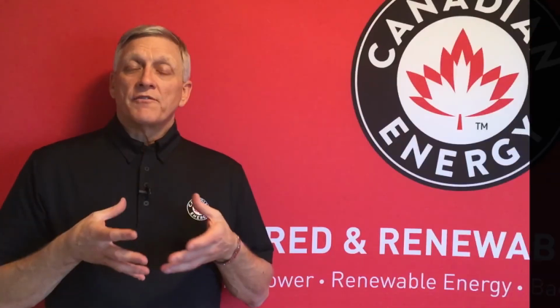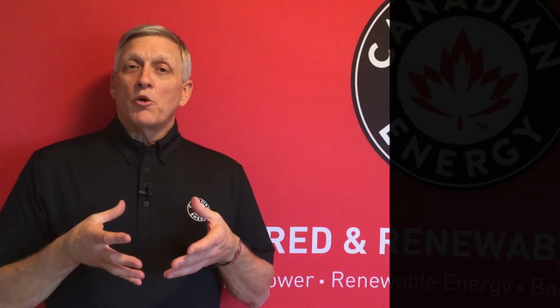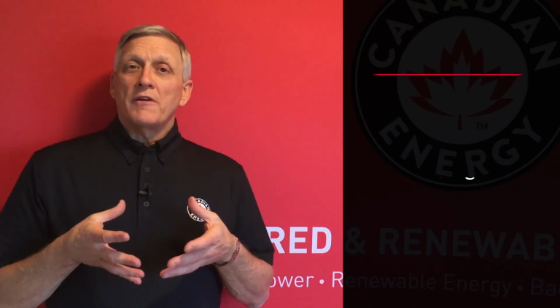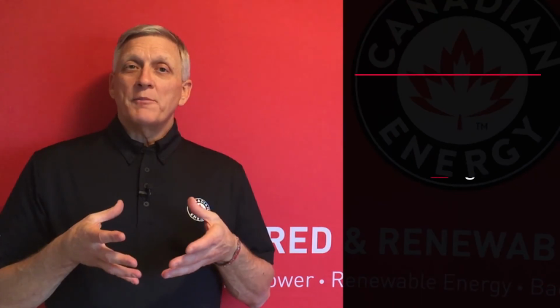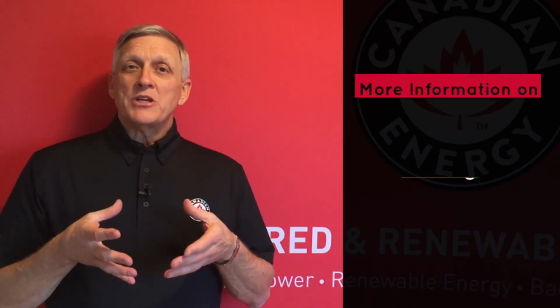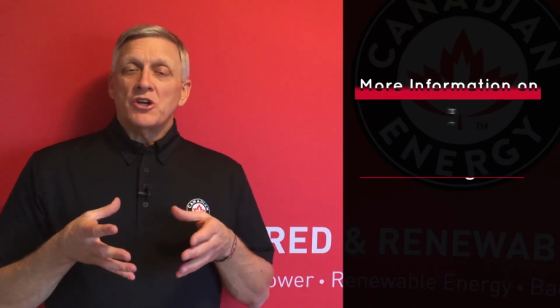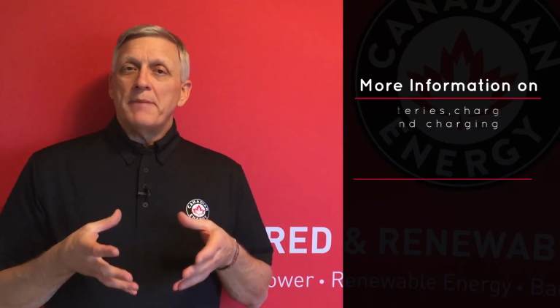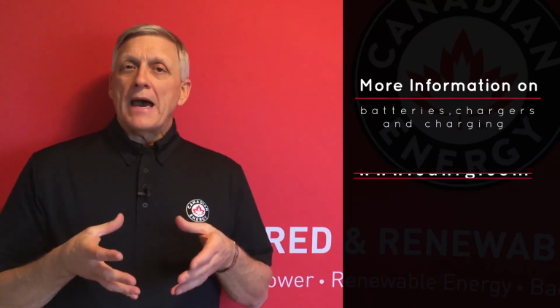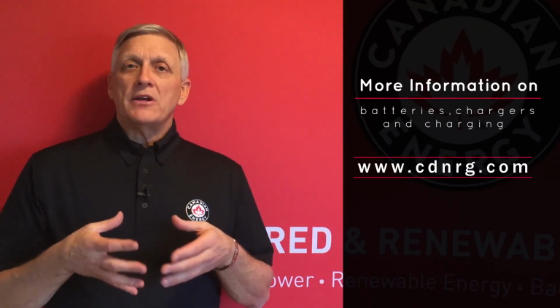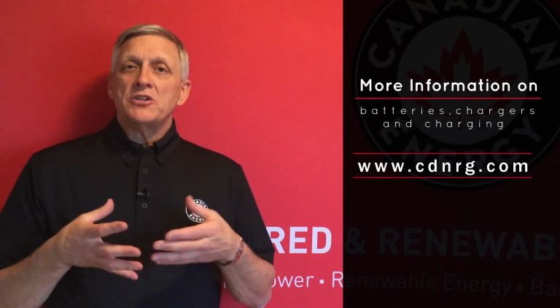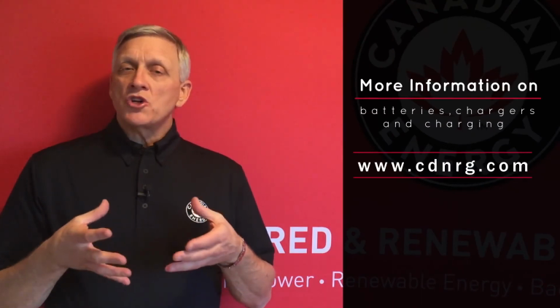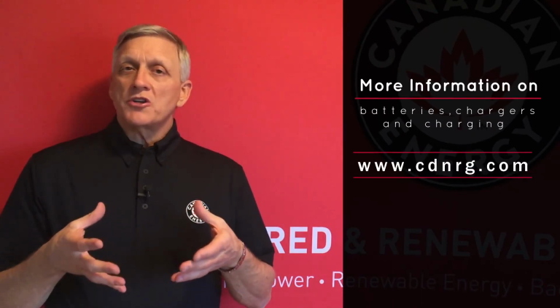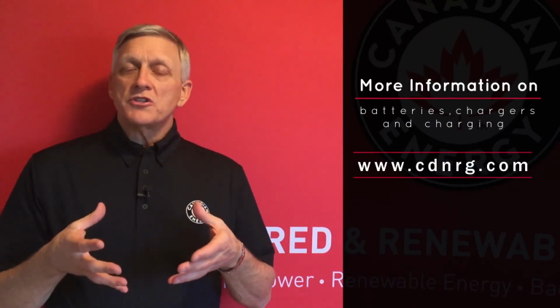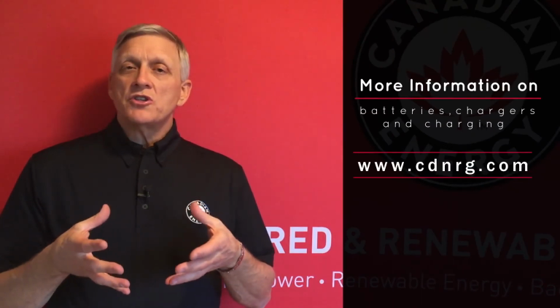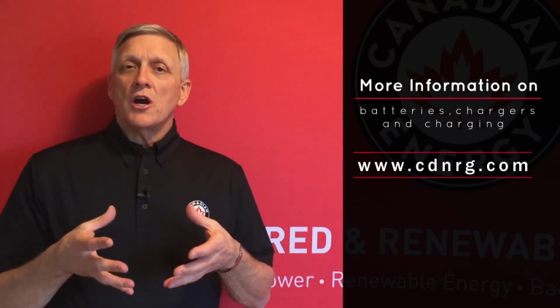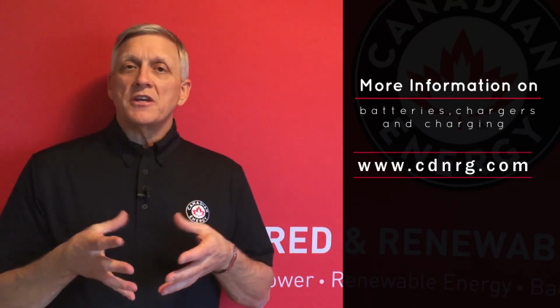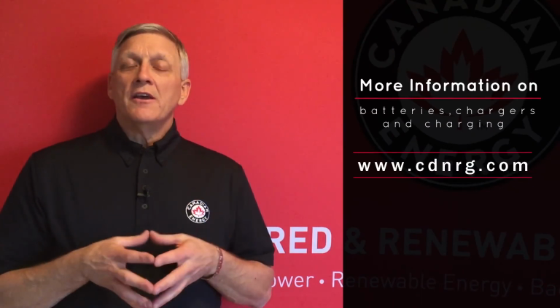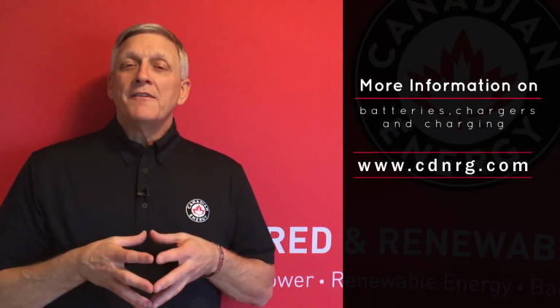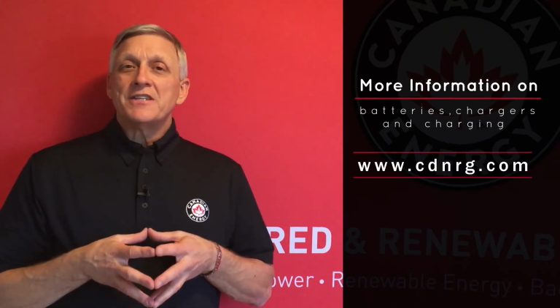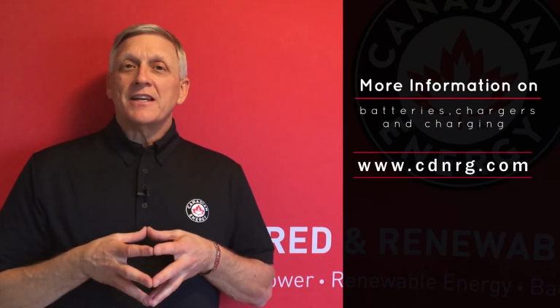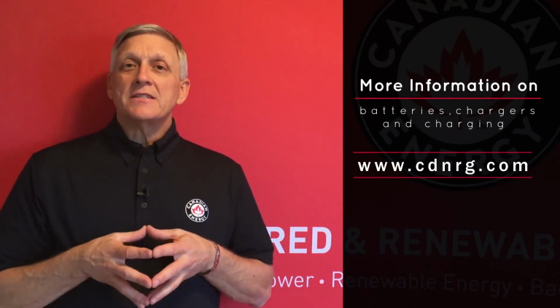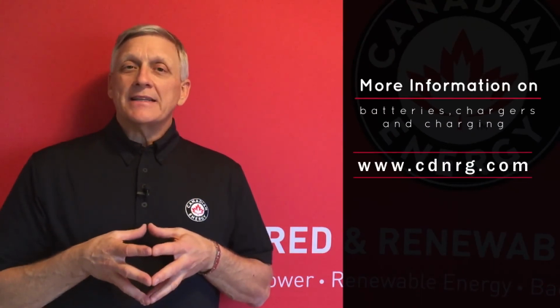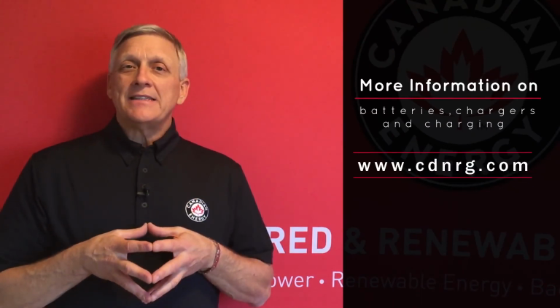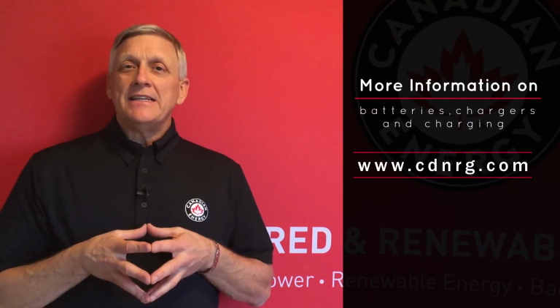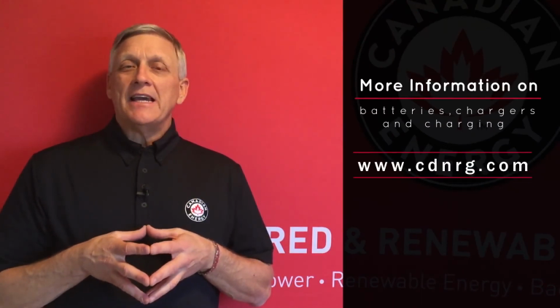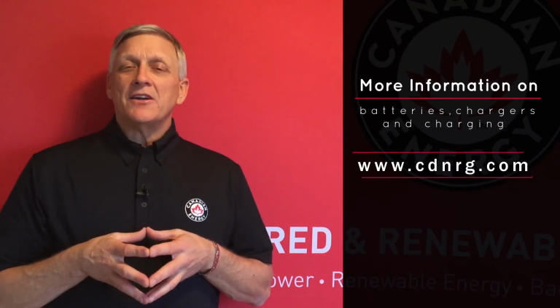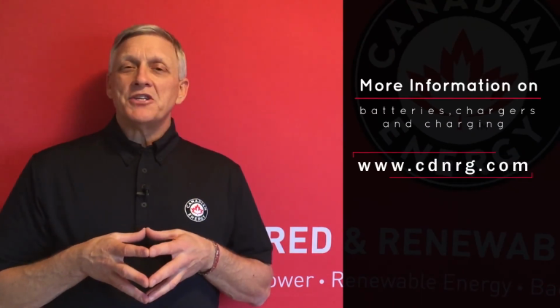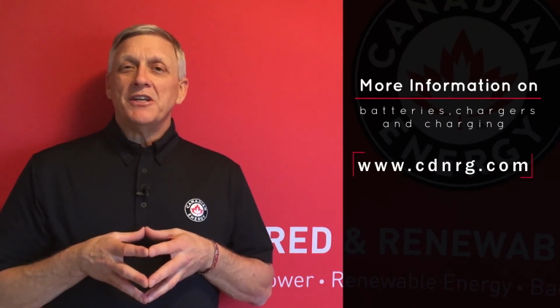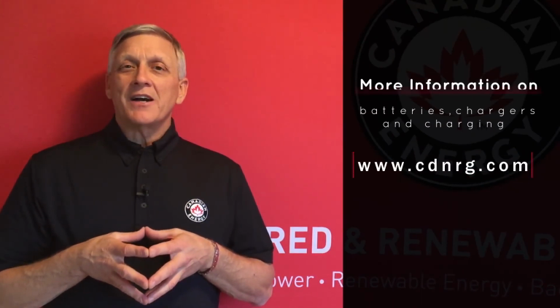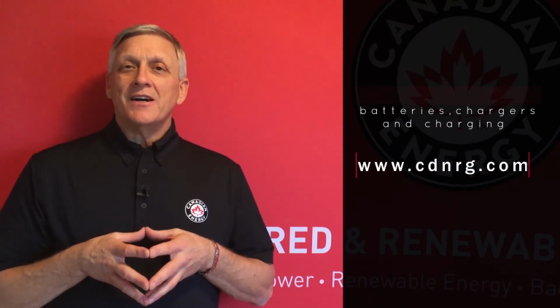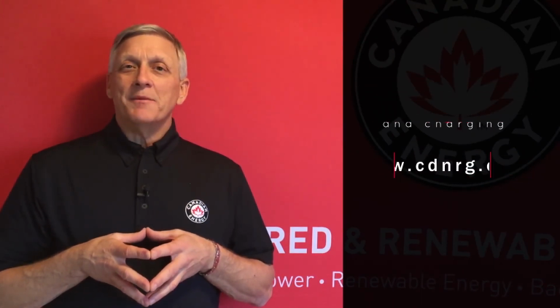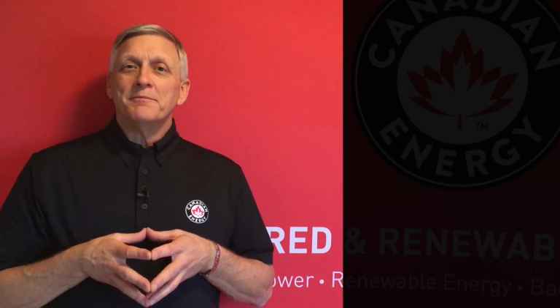For more information on batteries, chargers, and charging, visit us at cdnrg.com.